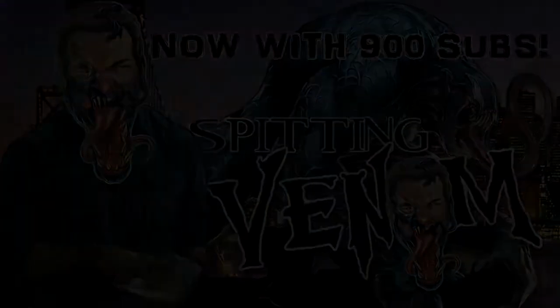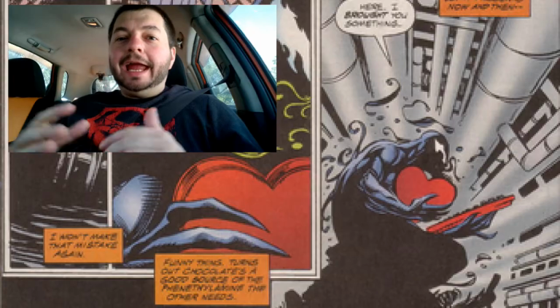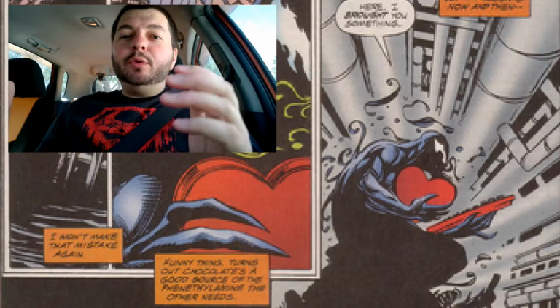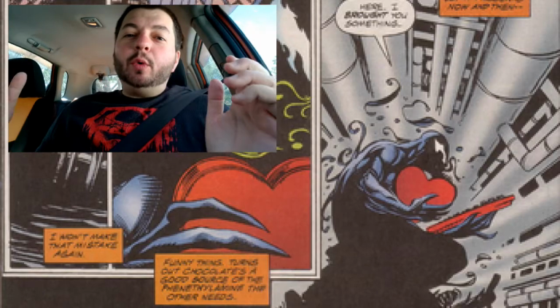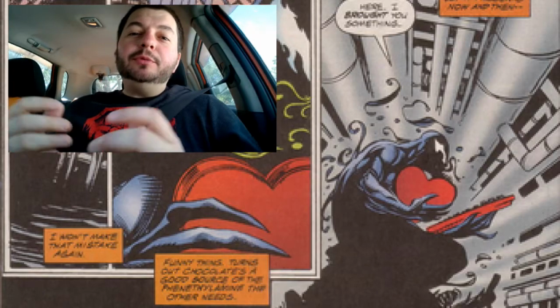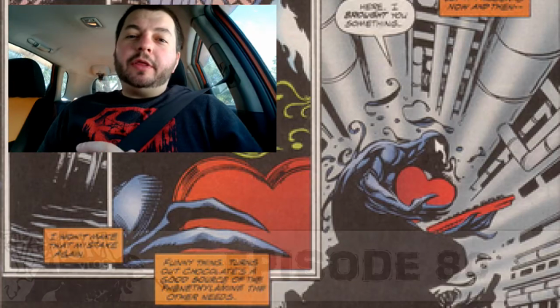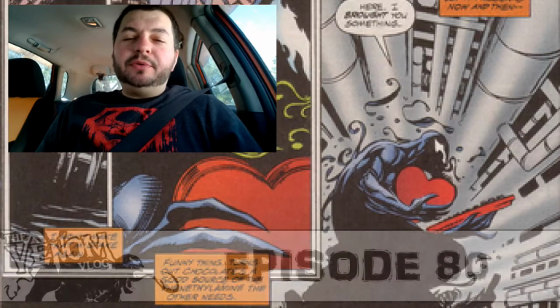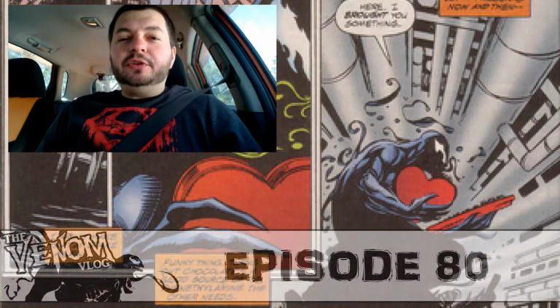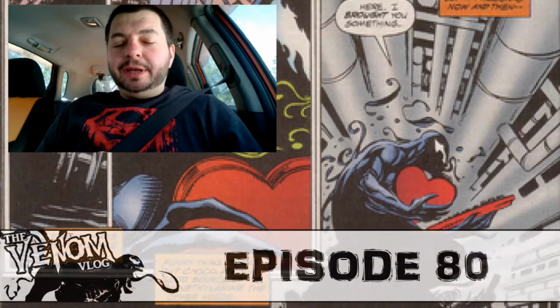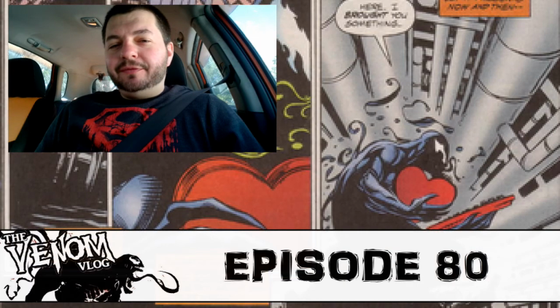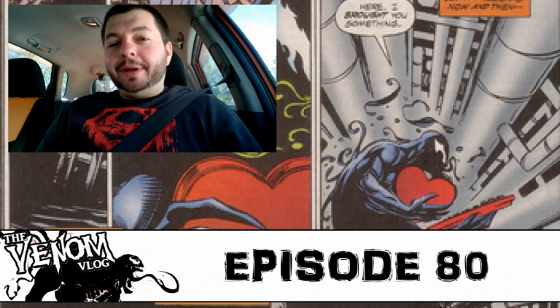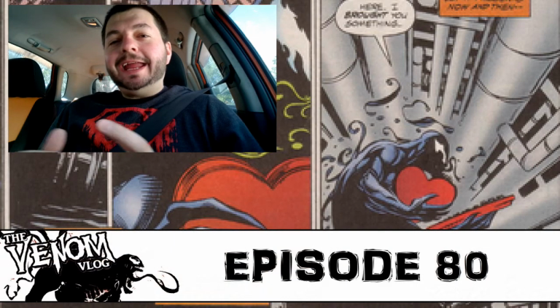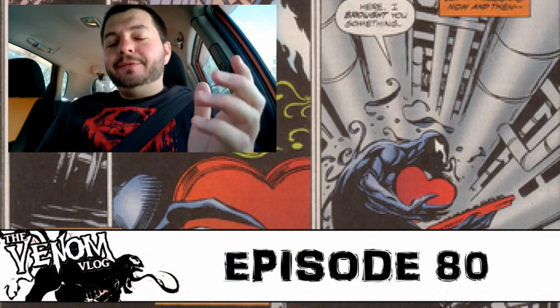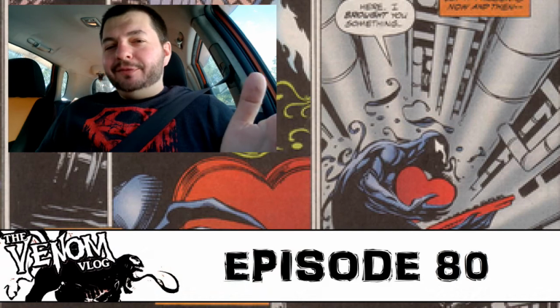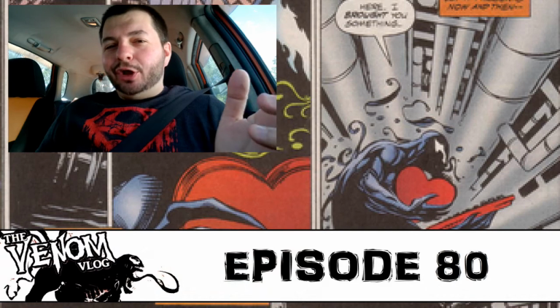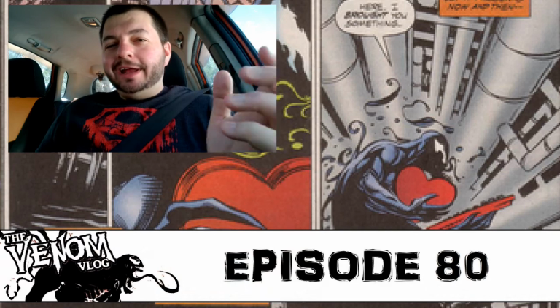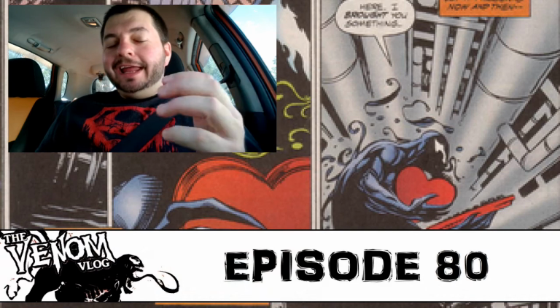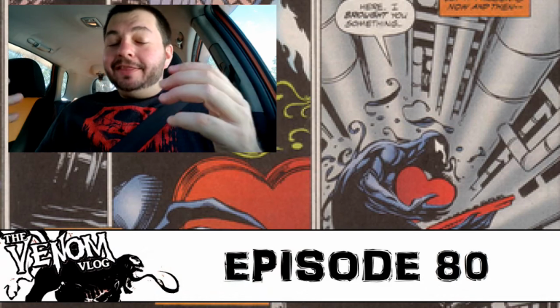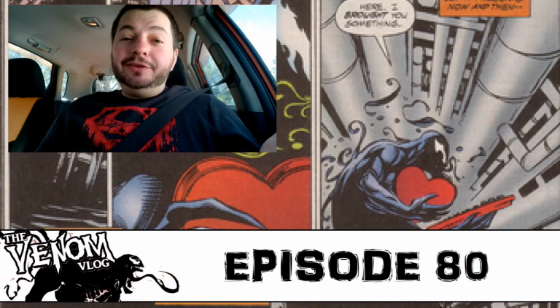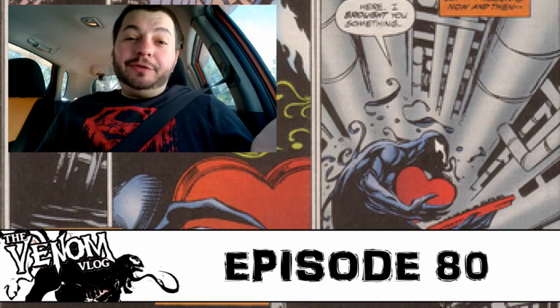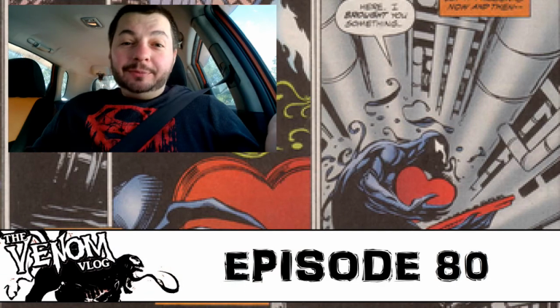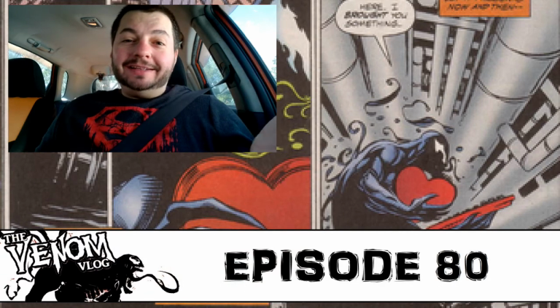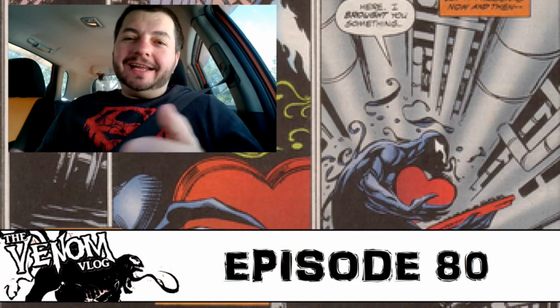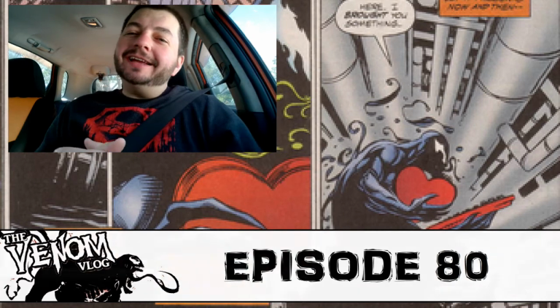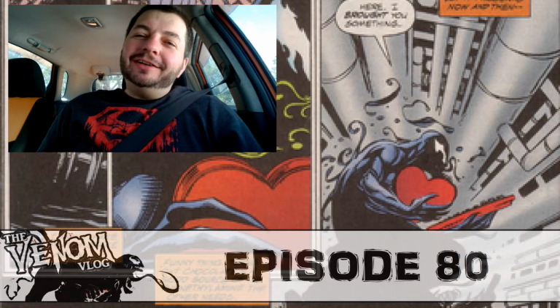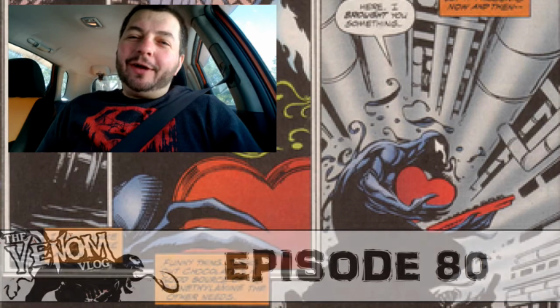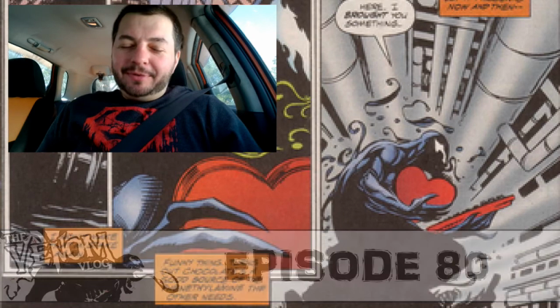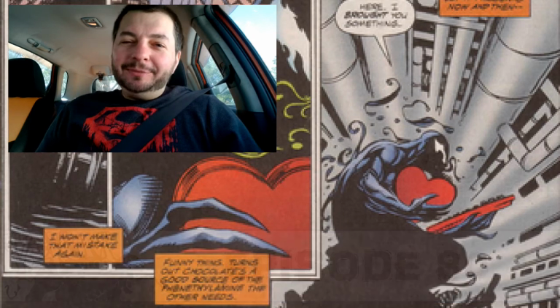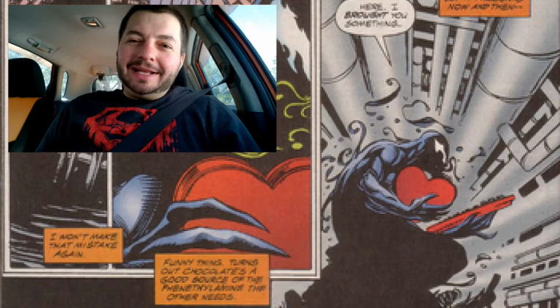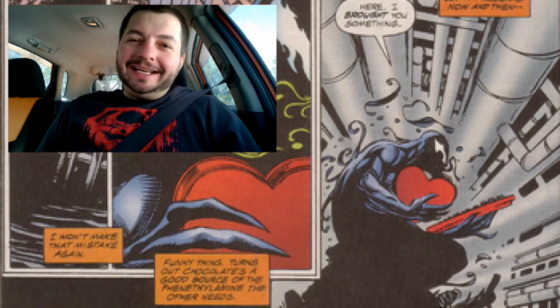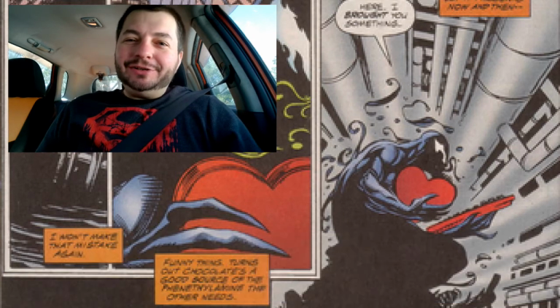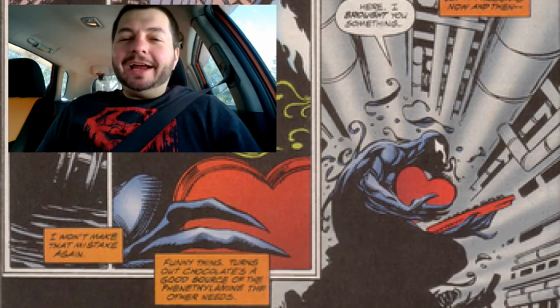Hey everyone, welcome to another episode of Spitting Venom, aka the Venom Vlog, and this is Venom-tines Day. Happy Venom-tines Day to you guys.